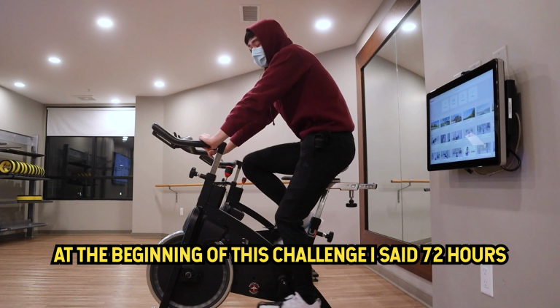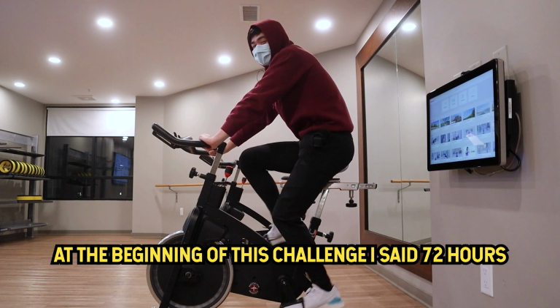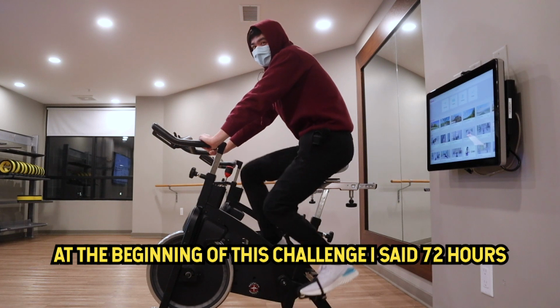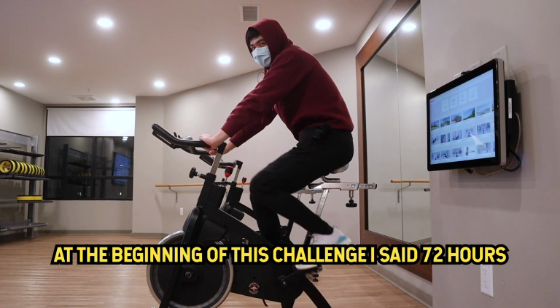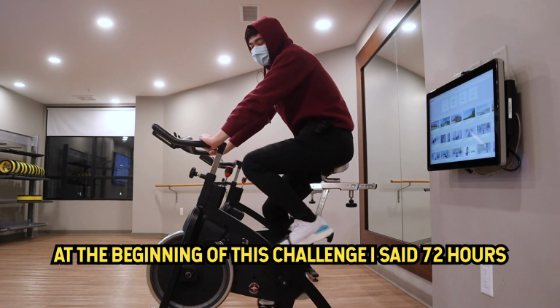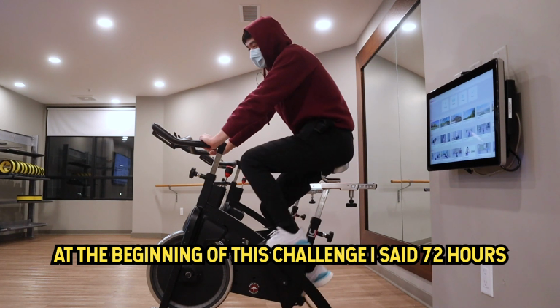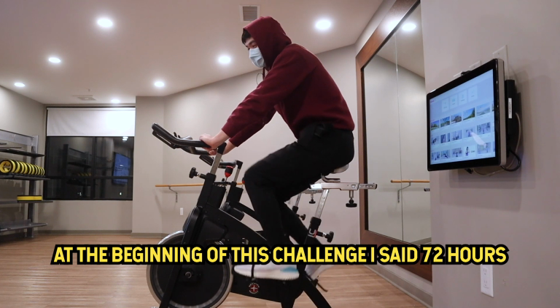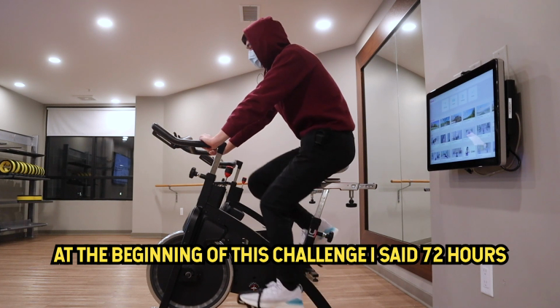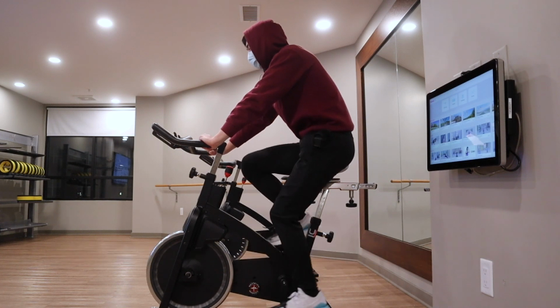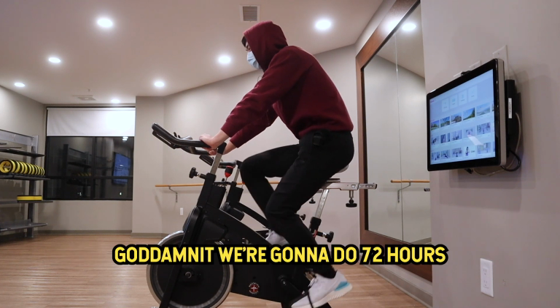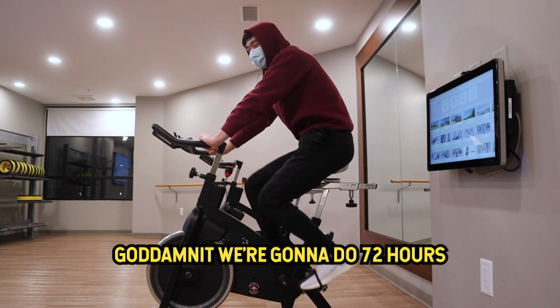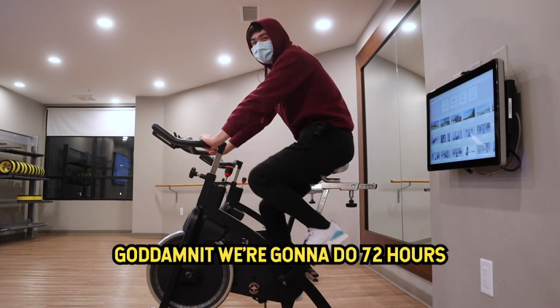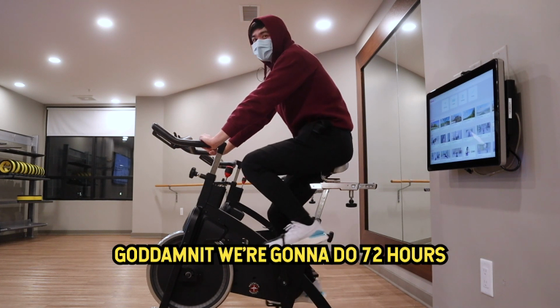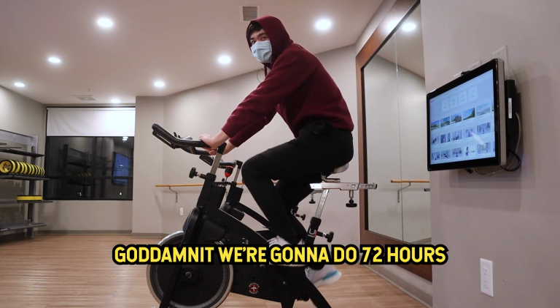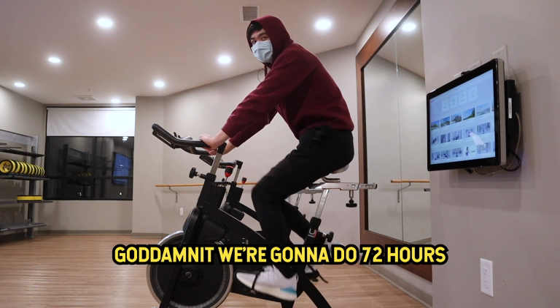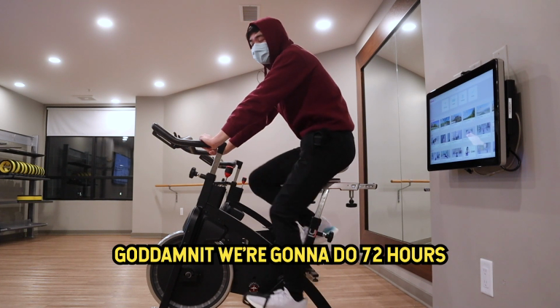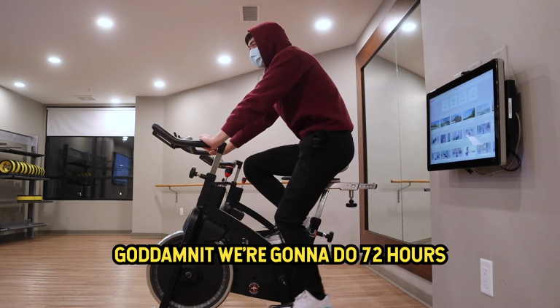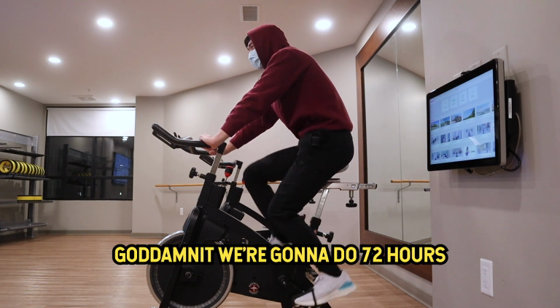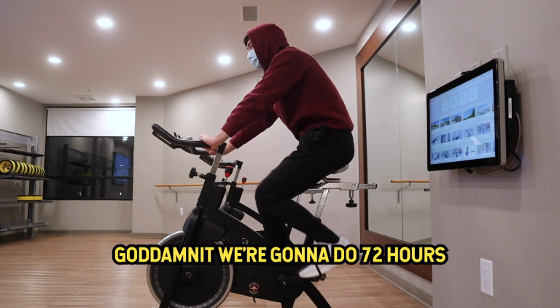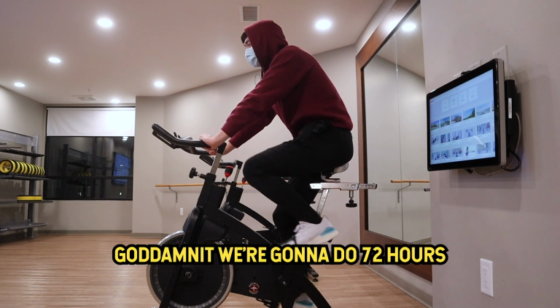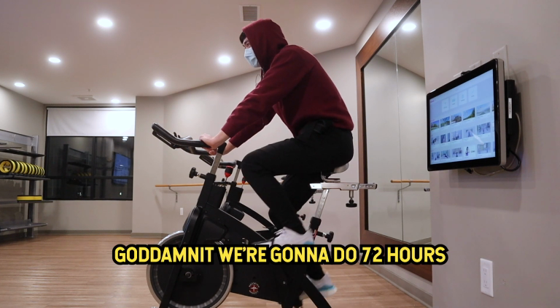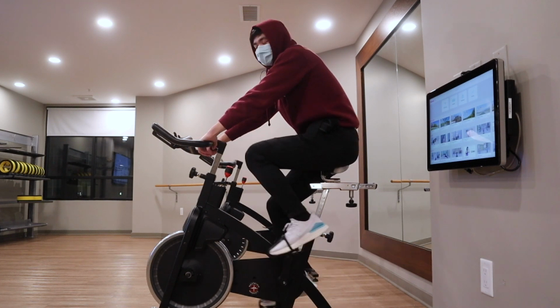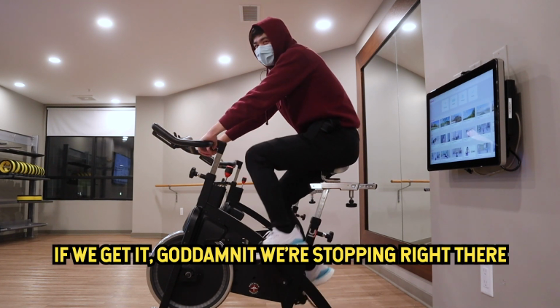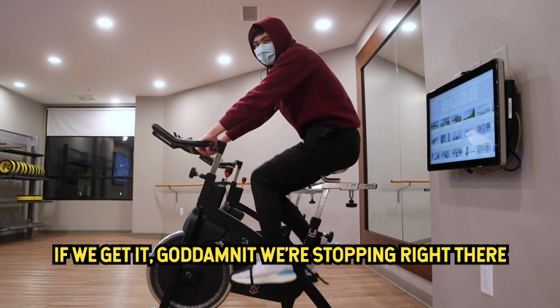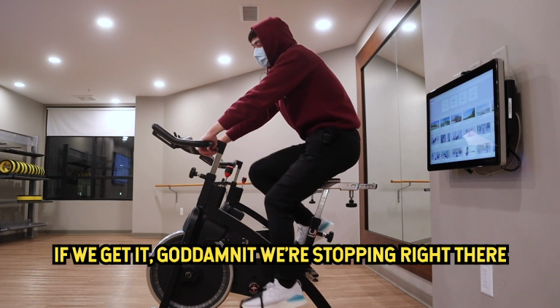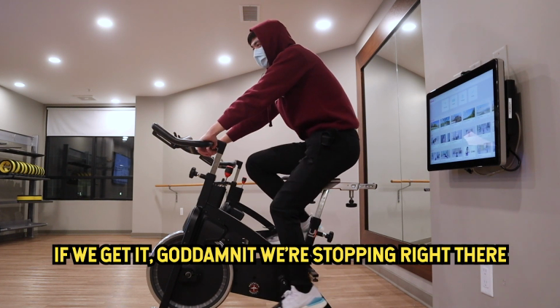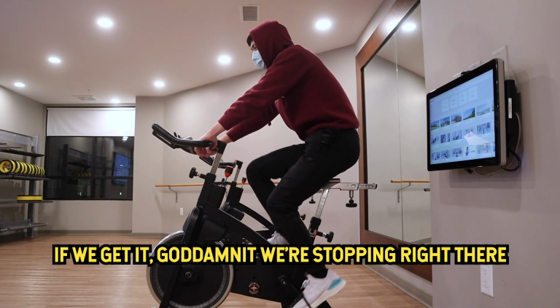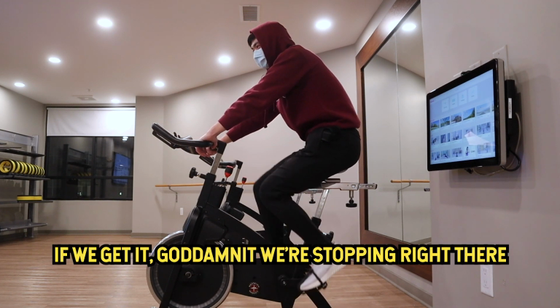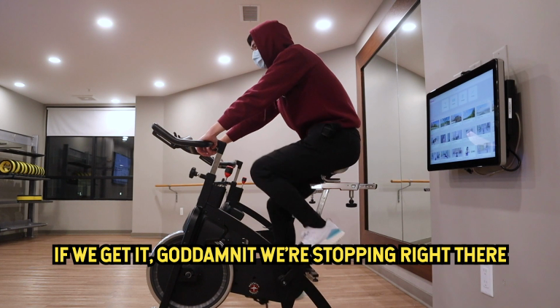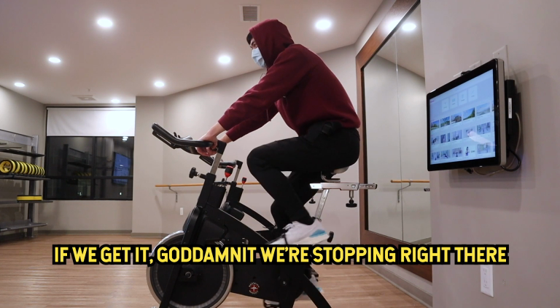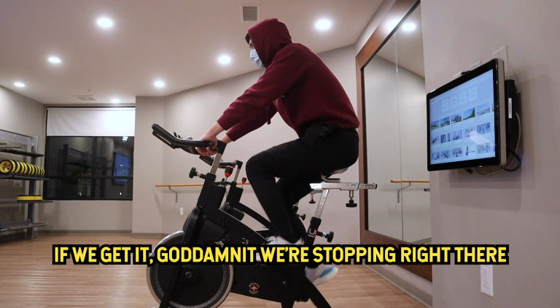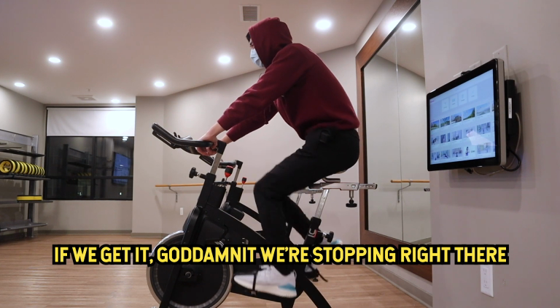Today's the last day of this challenge and every single muscle in my body hurts — it's a statement of fact, I'm not even kidding. But like I said, mom didn't raise a bitch, so we're going to finish what we started. At the beginning of this challenge I said 72 hours, and god damn it, we're going to do 72 hours.